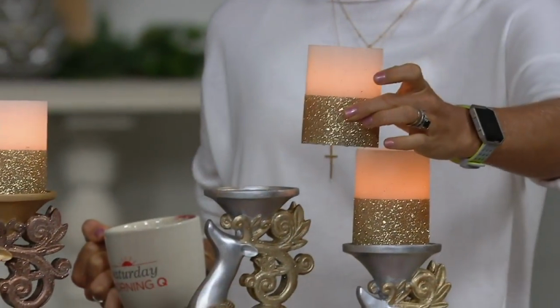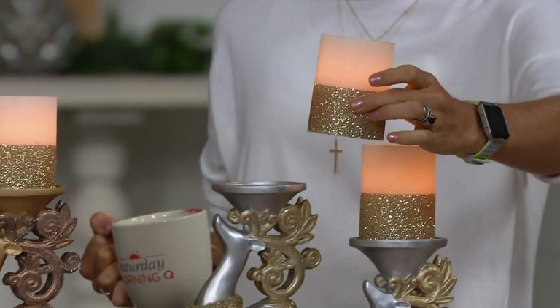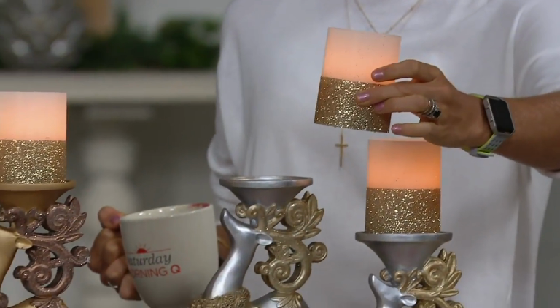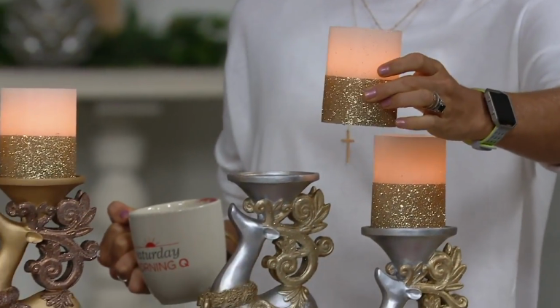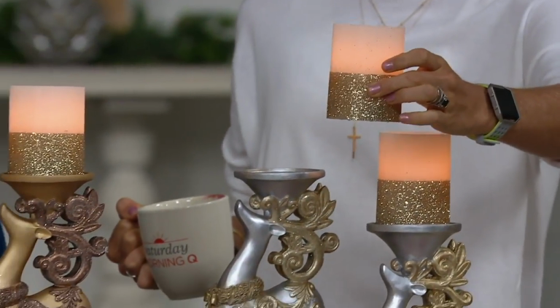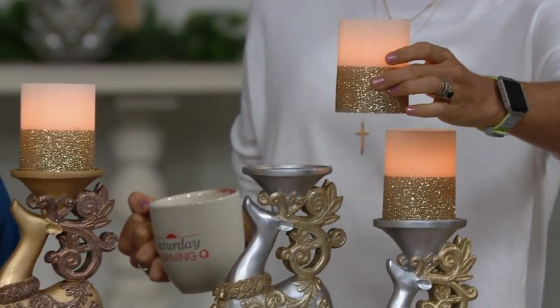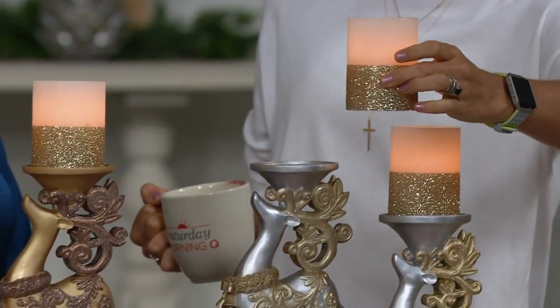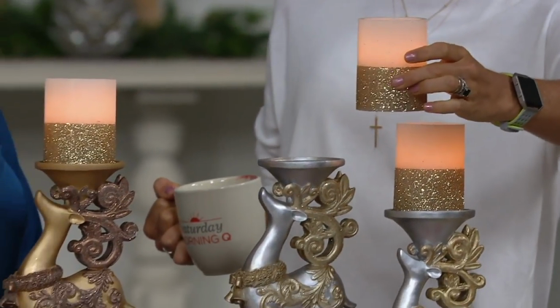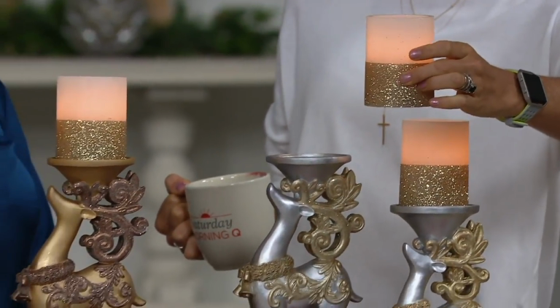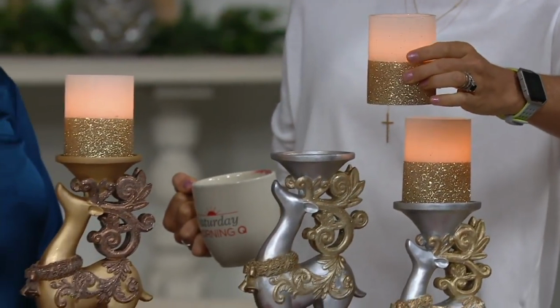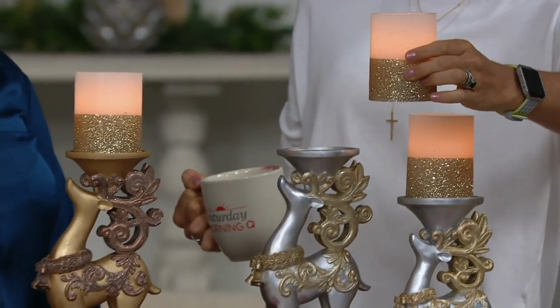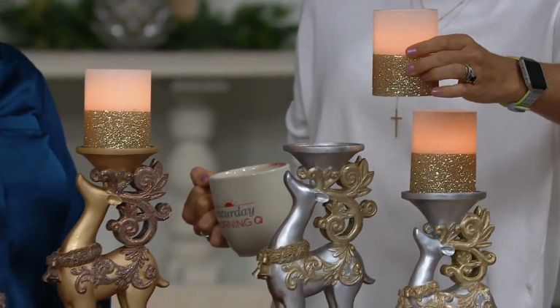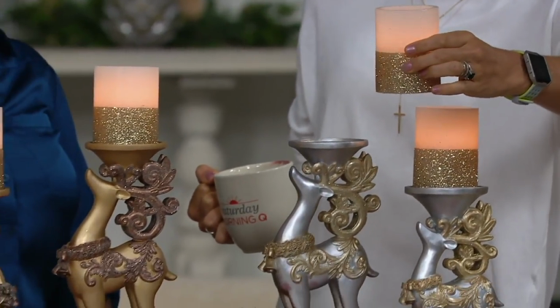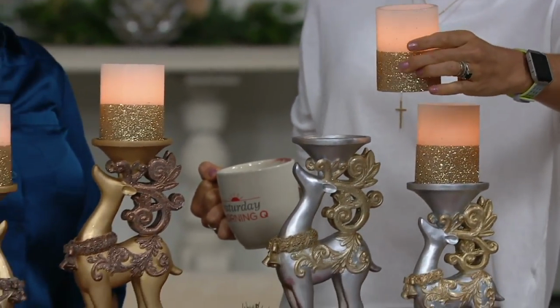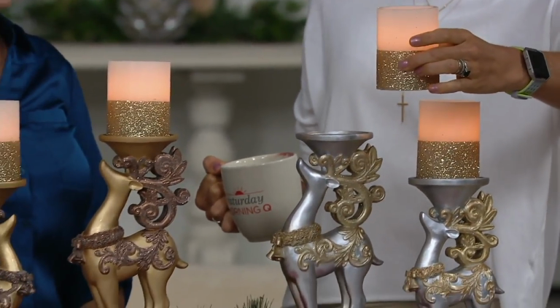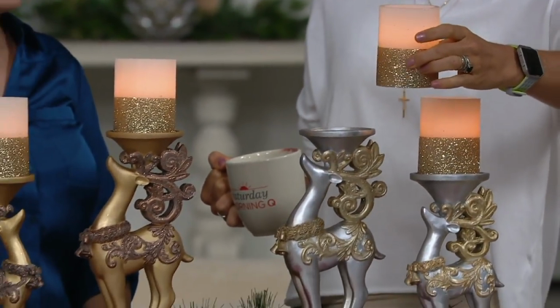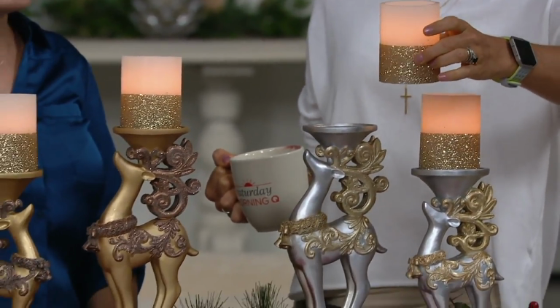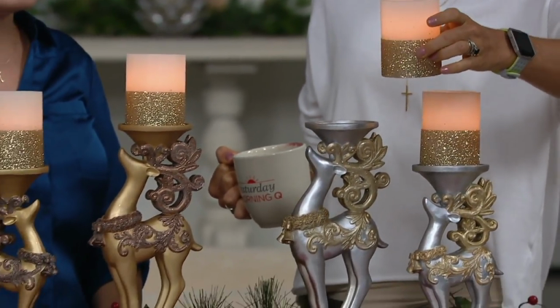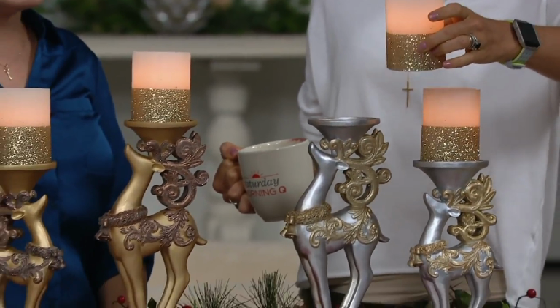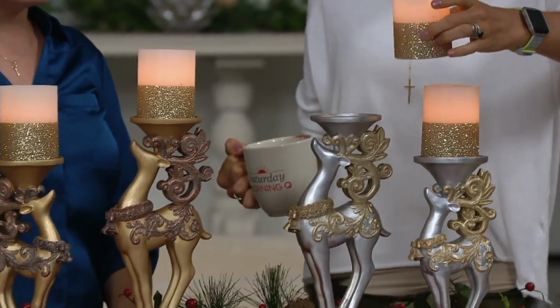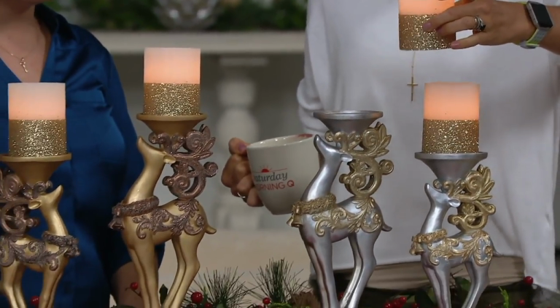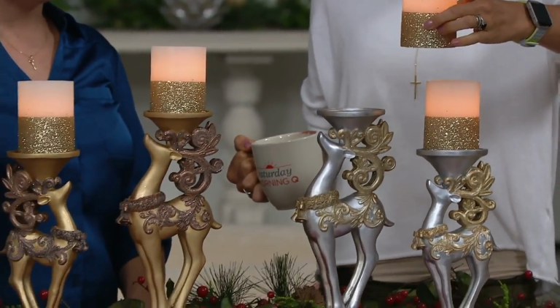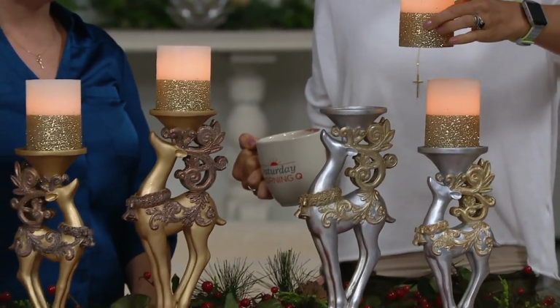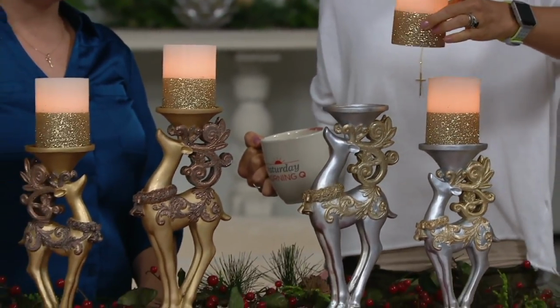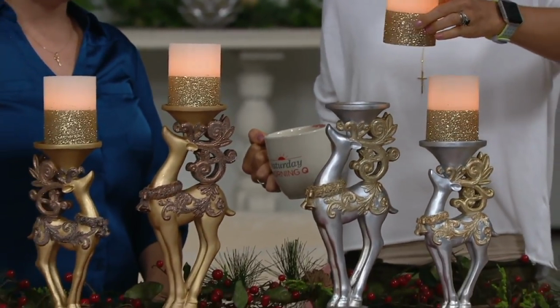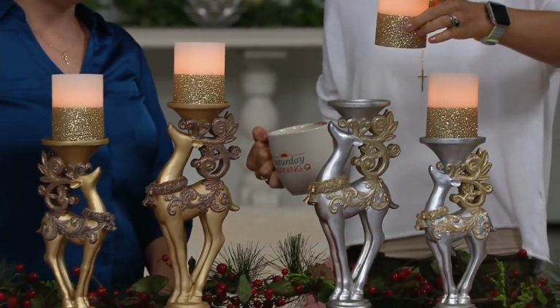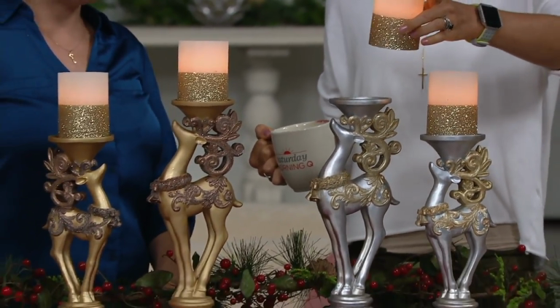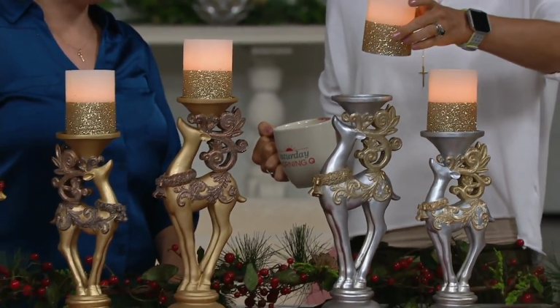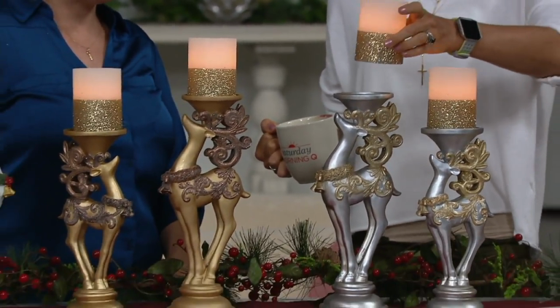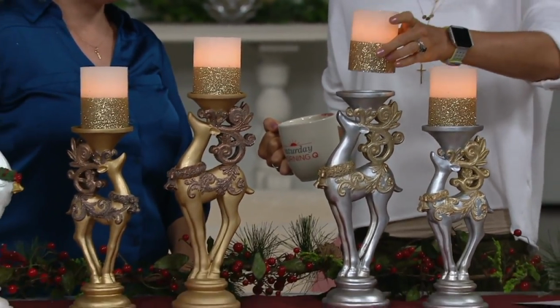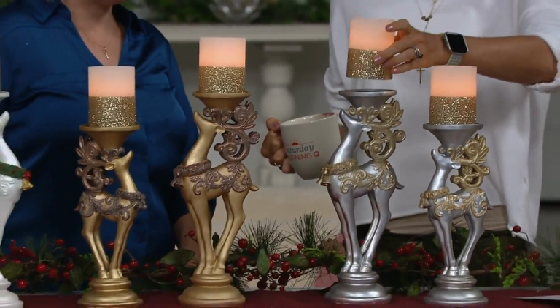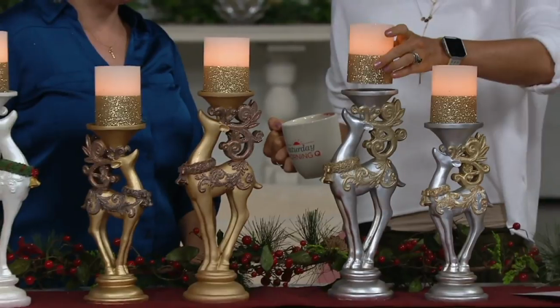Look how pretty just those alone are! Rachel Pavis is here, by the way — she brings us great seasonal decor.